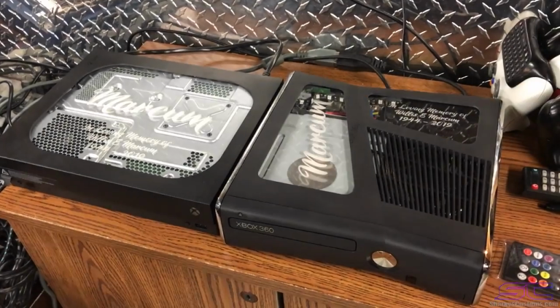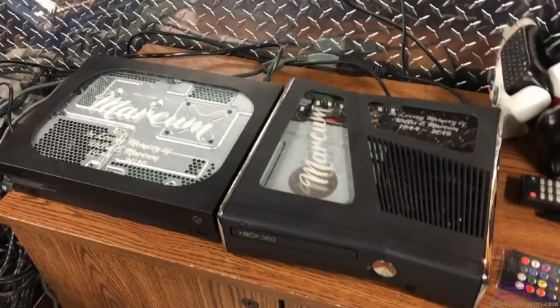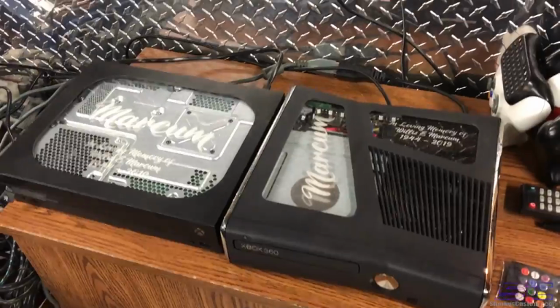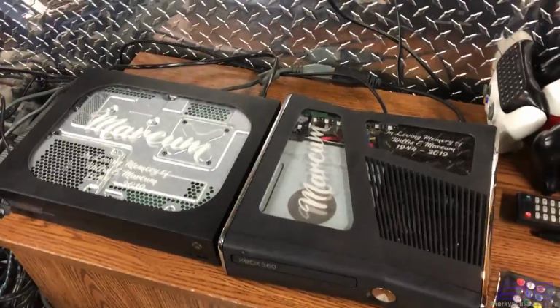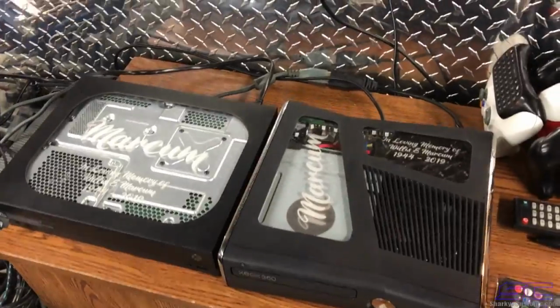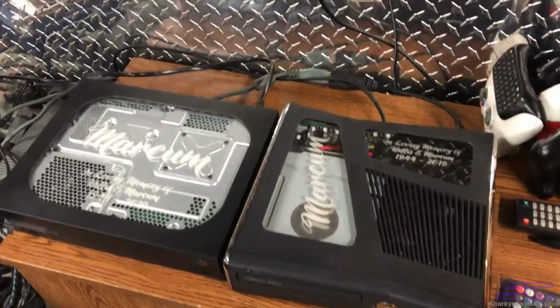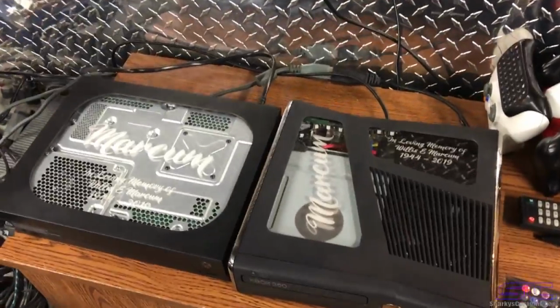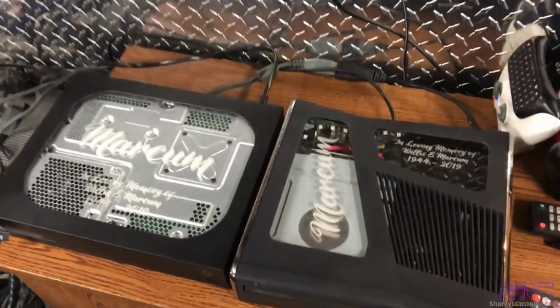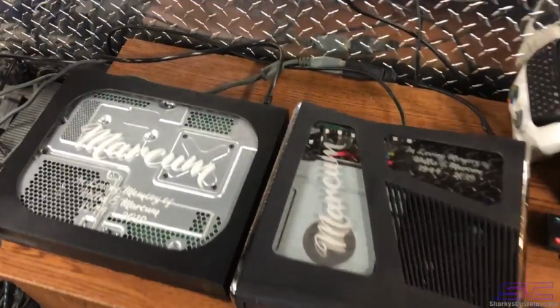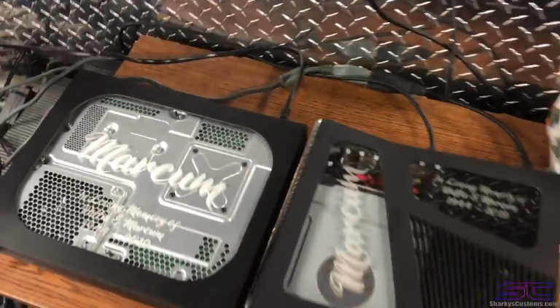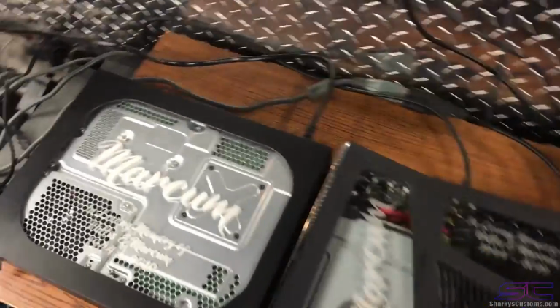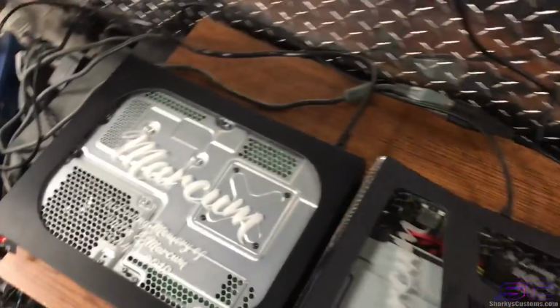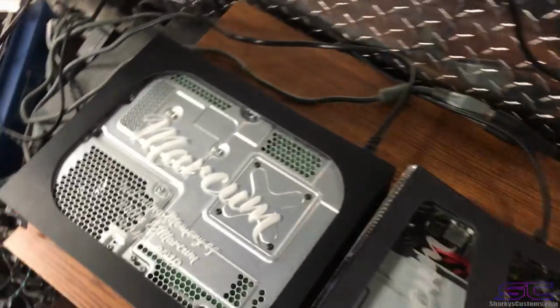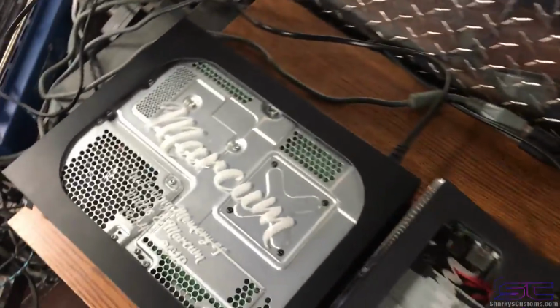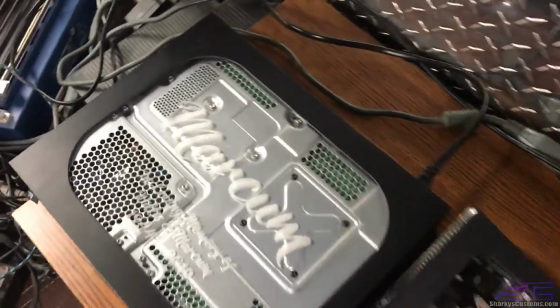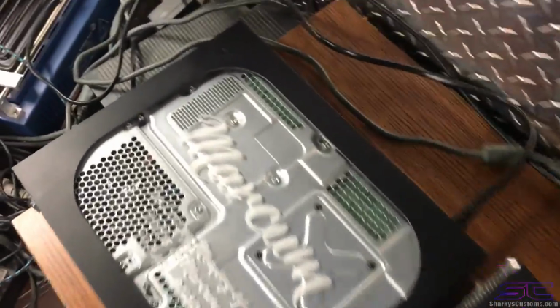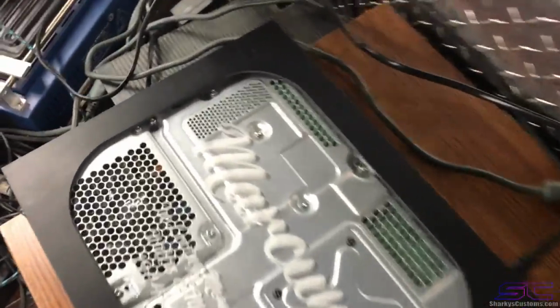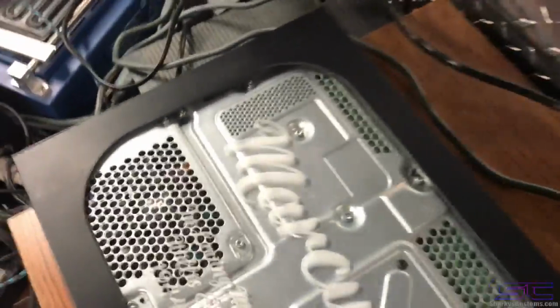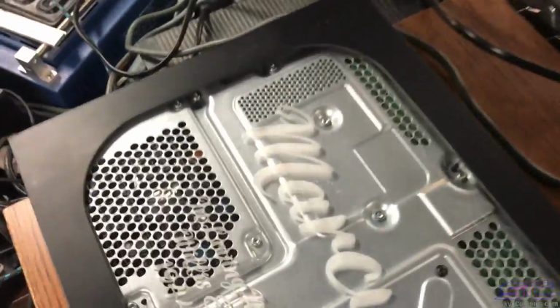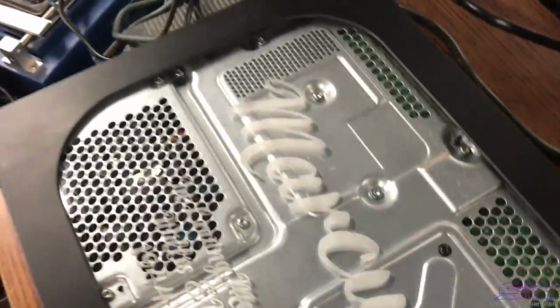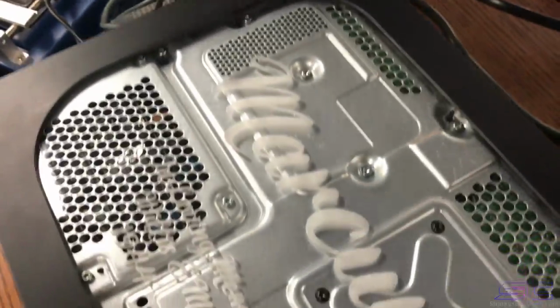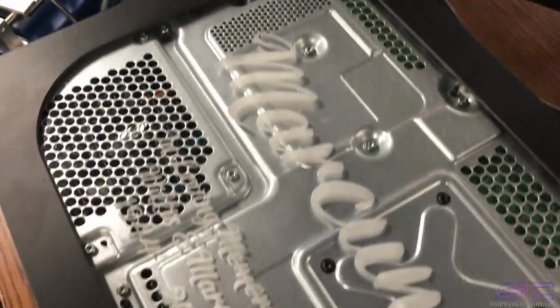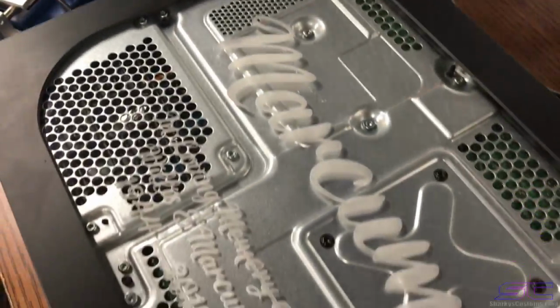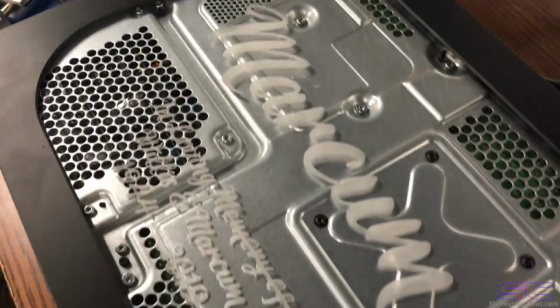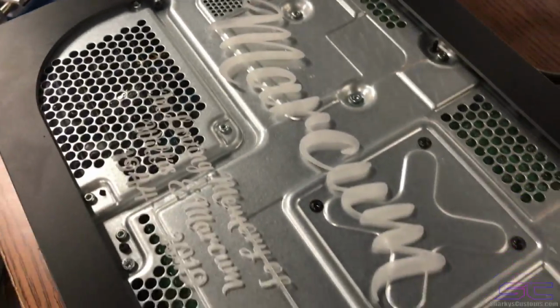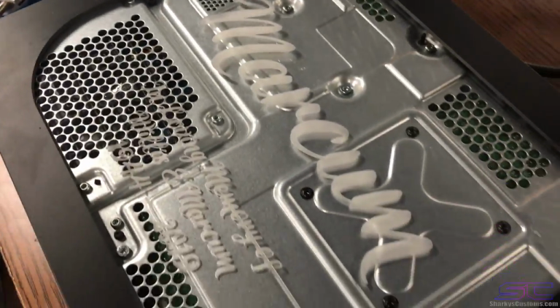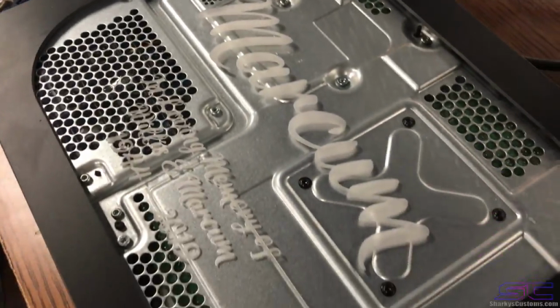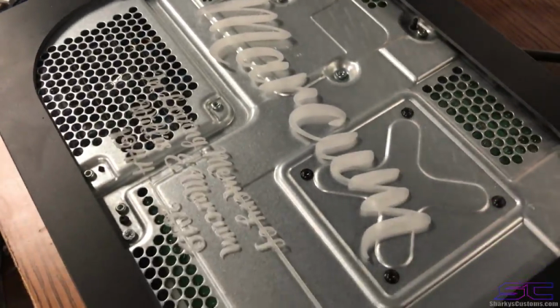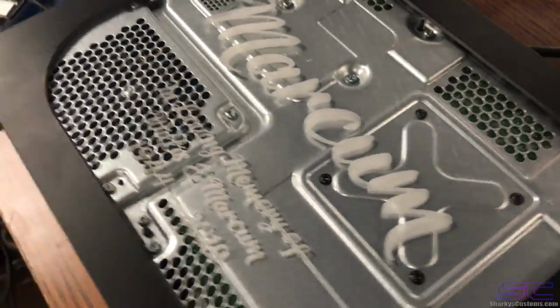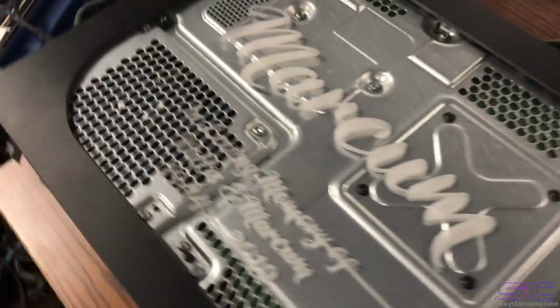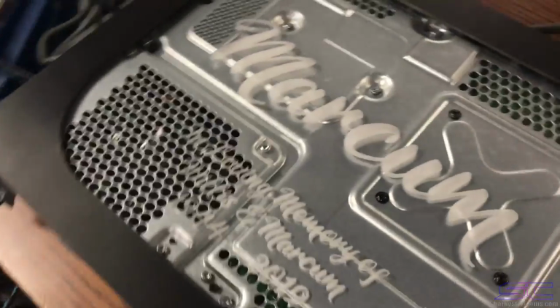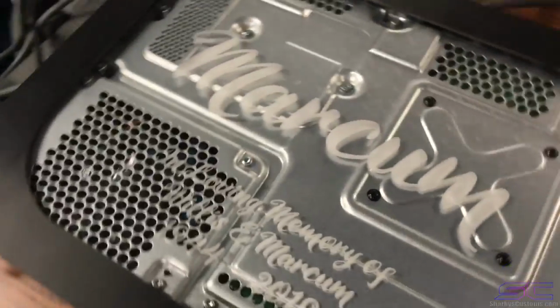Yo guys, what's up? Davis here. So this is an Xbox One X cutout with plexiglass engraving.